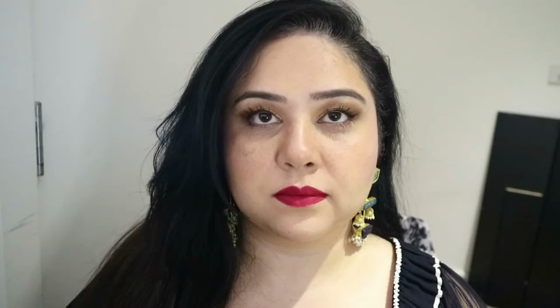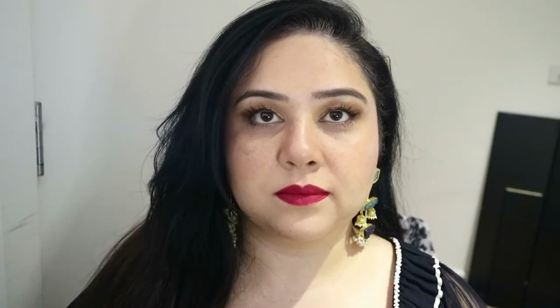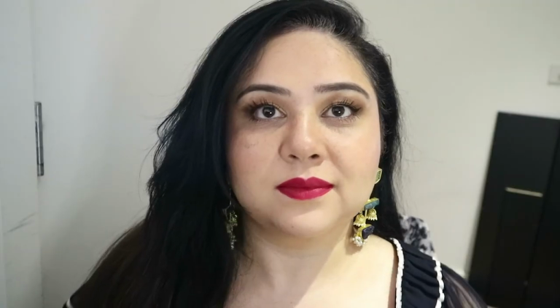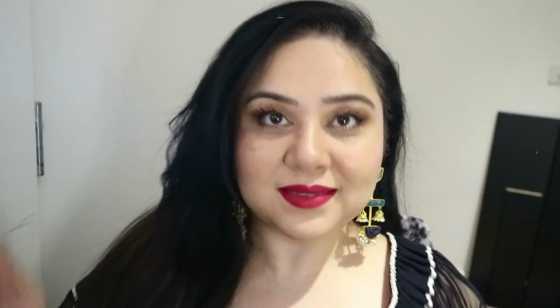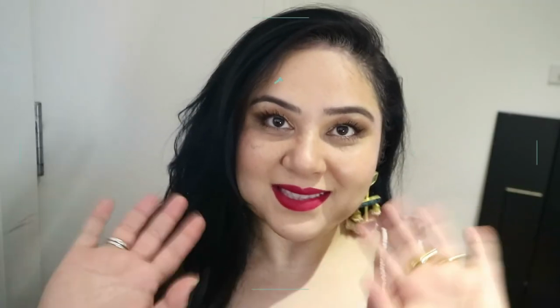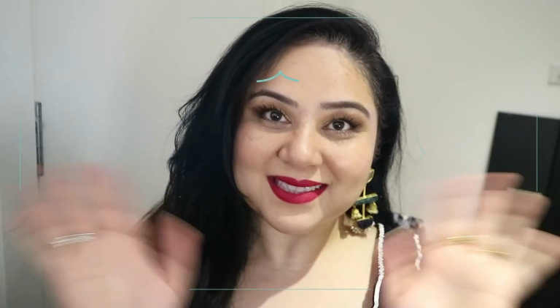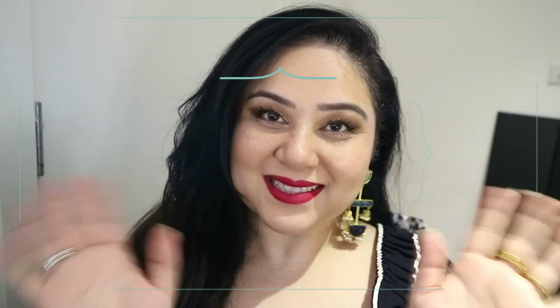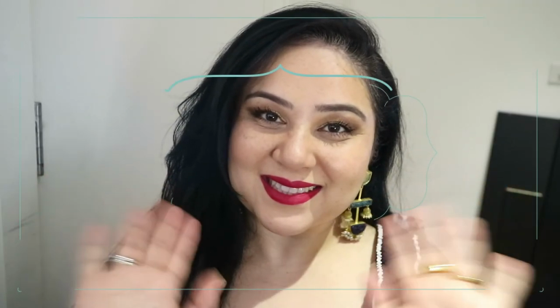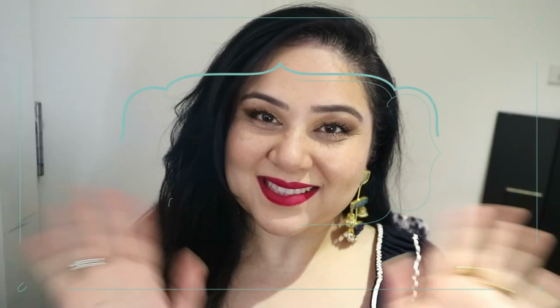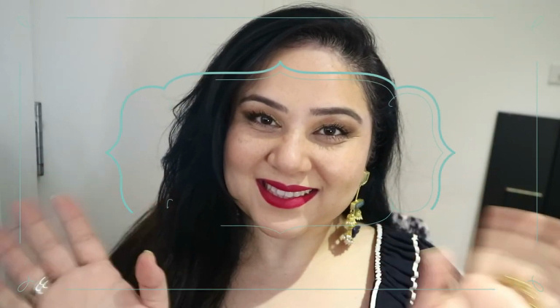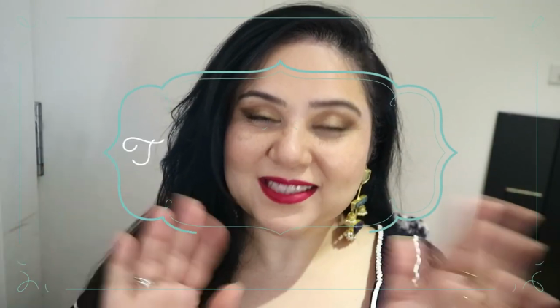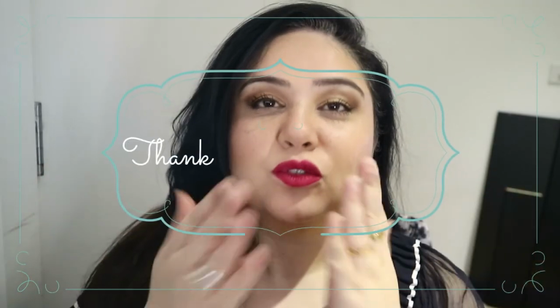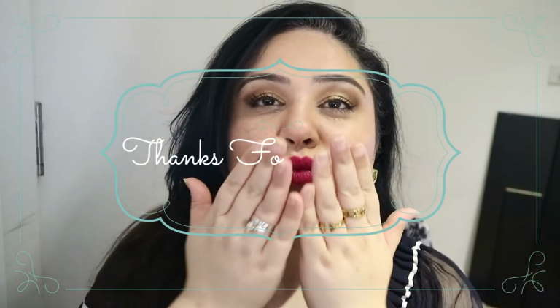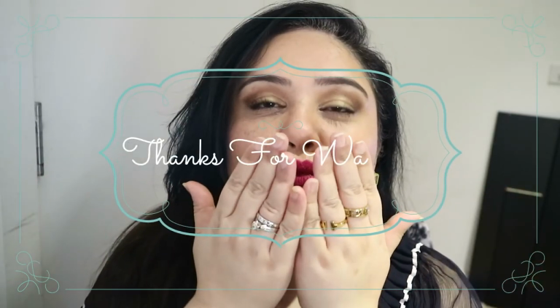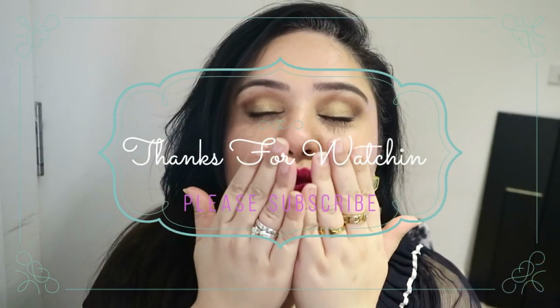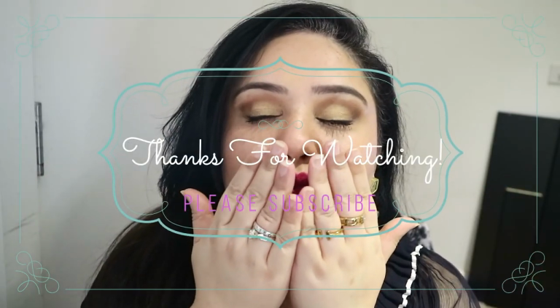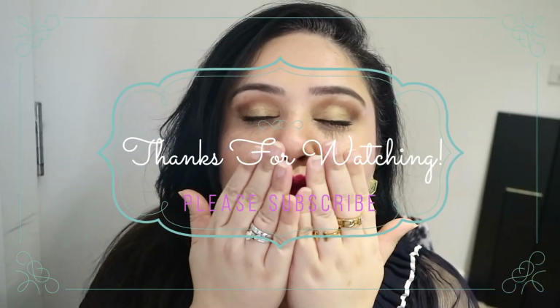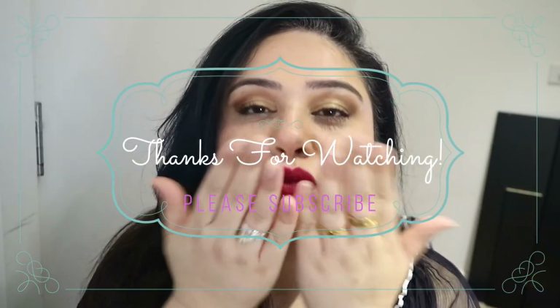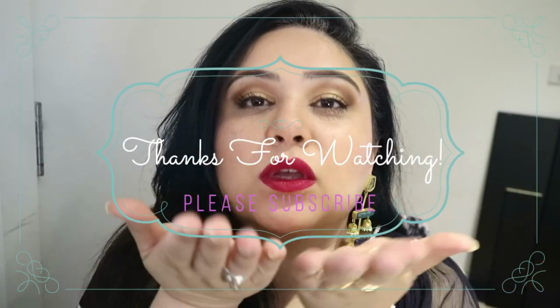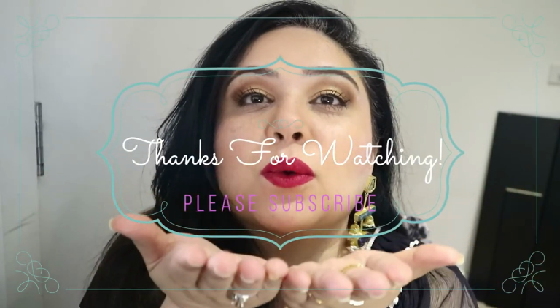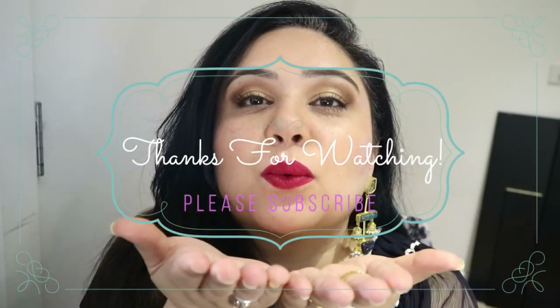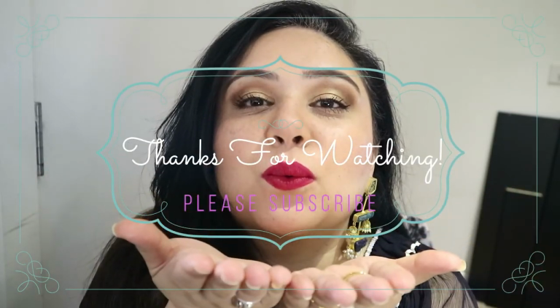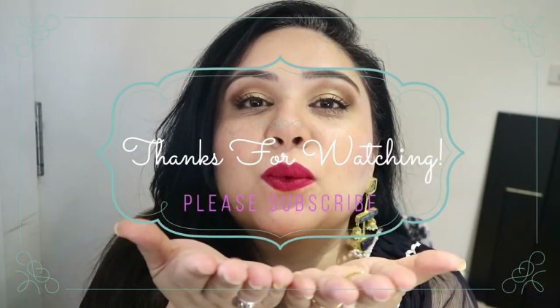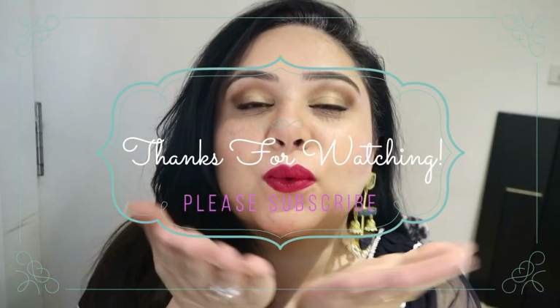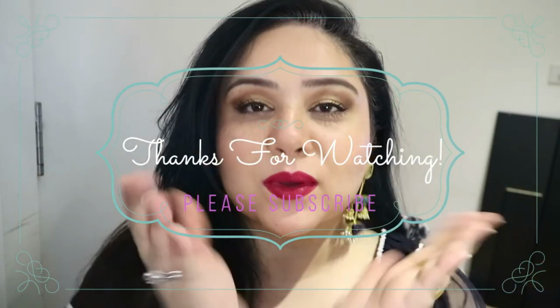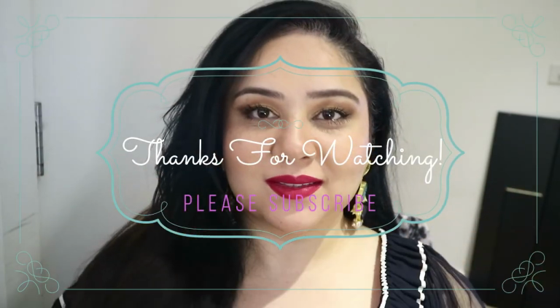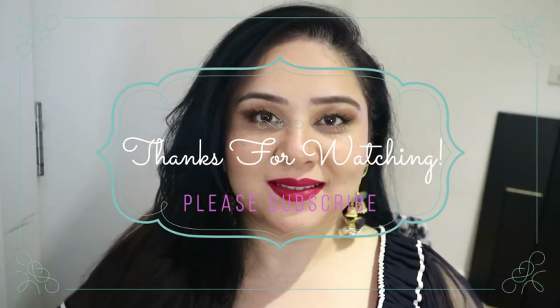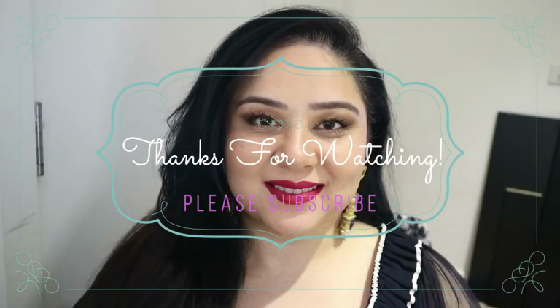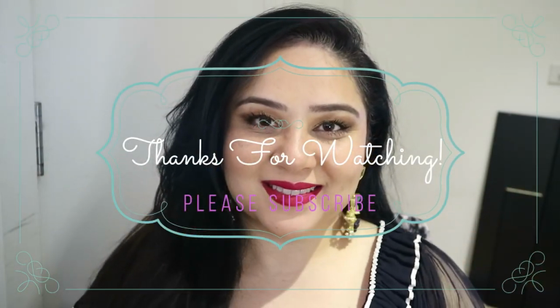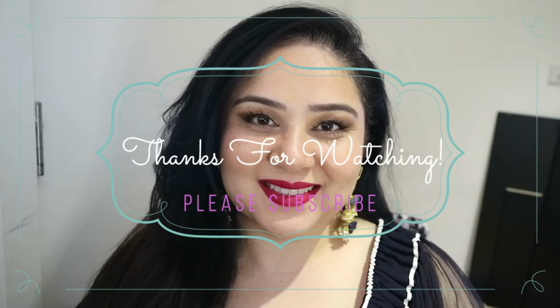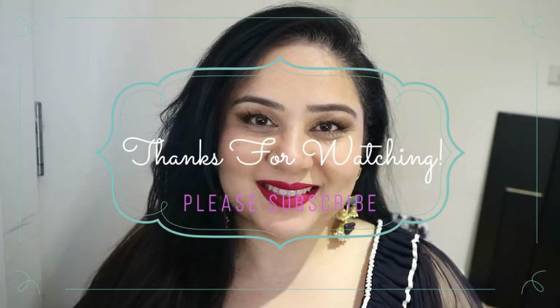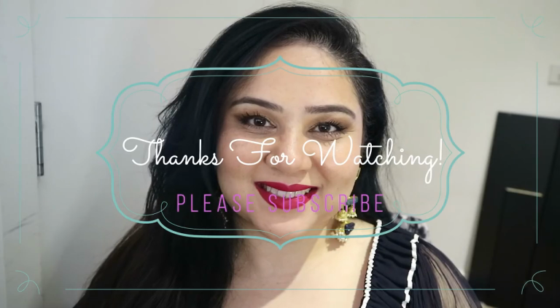I hope you guys have an amazing, amazing Eid. I'll see you guys next time. Thank you, bye!